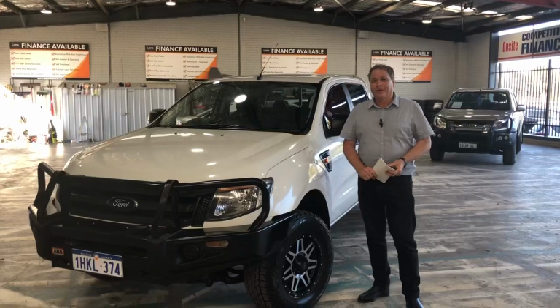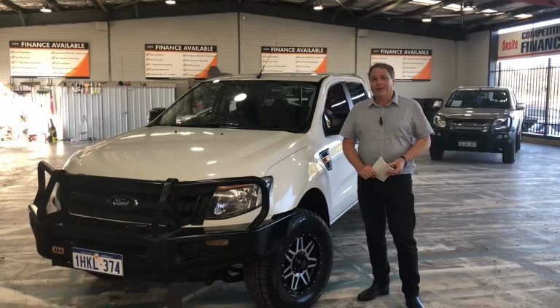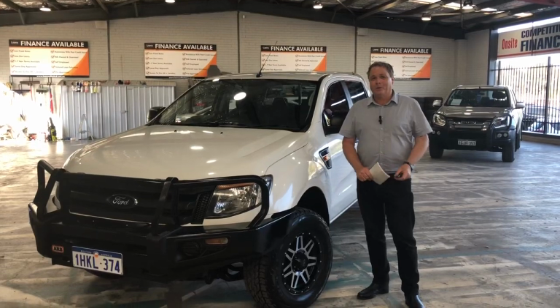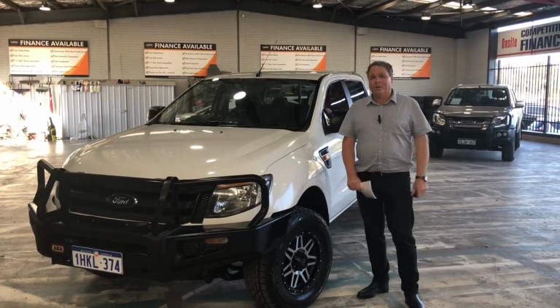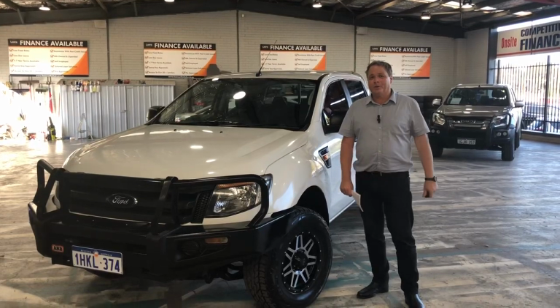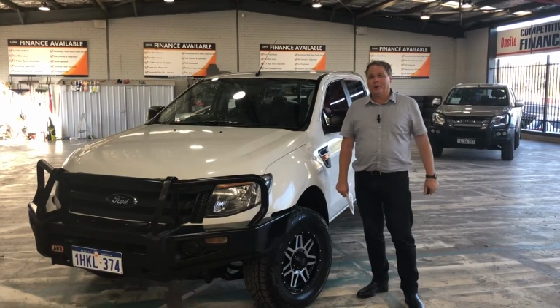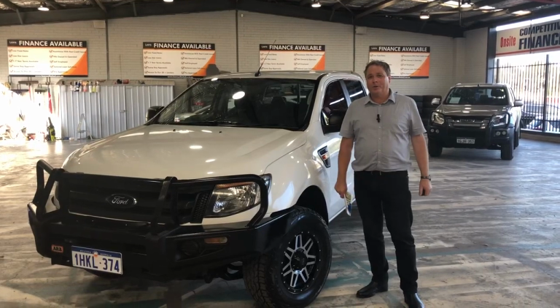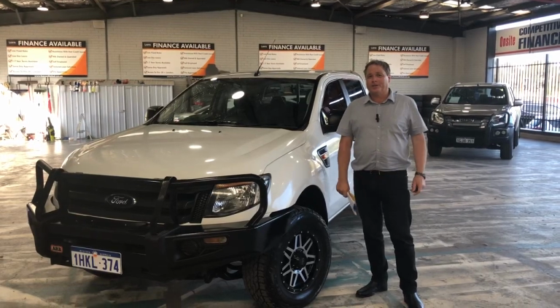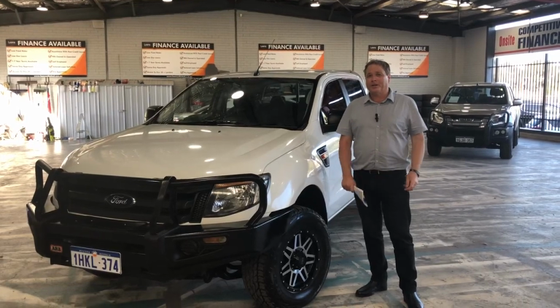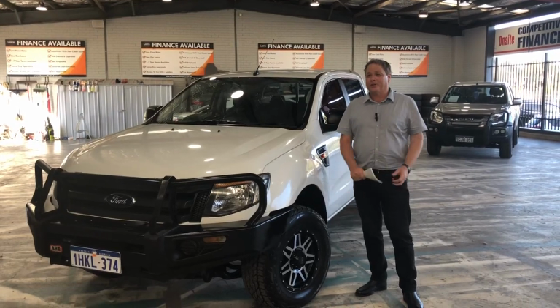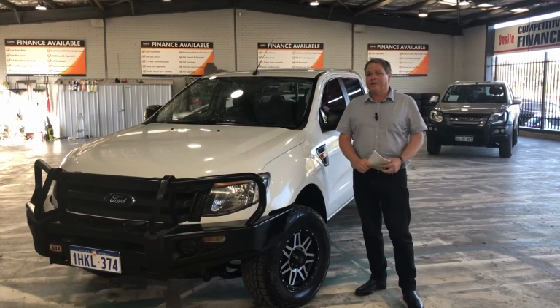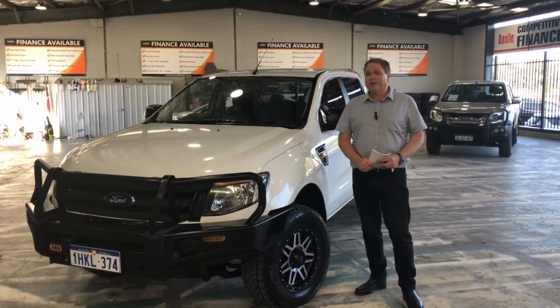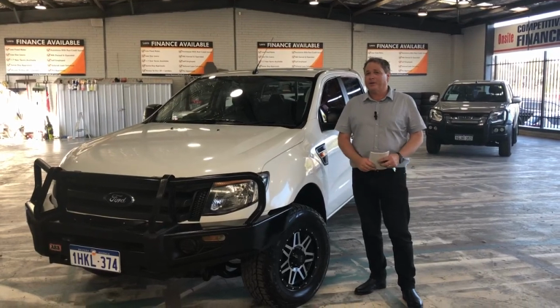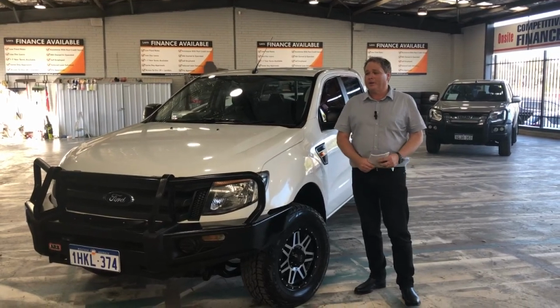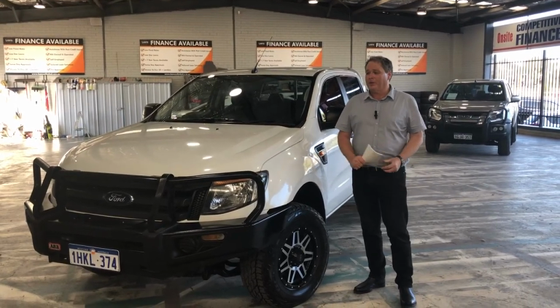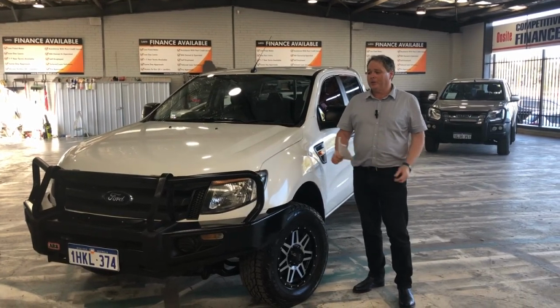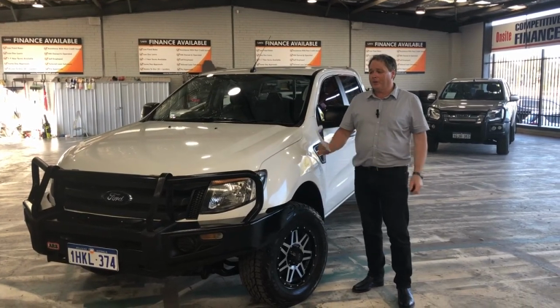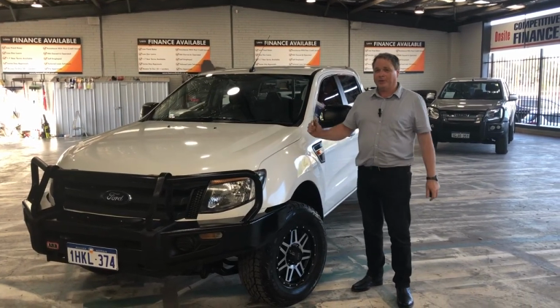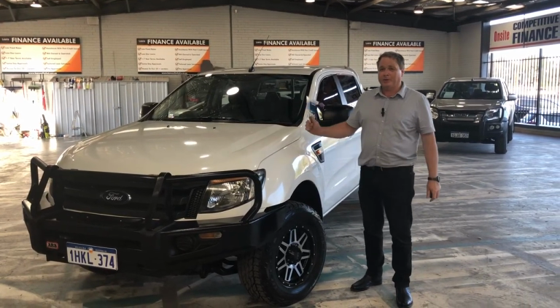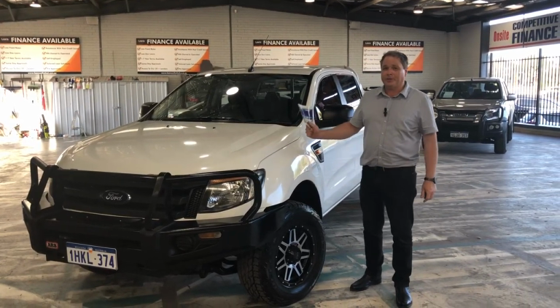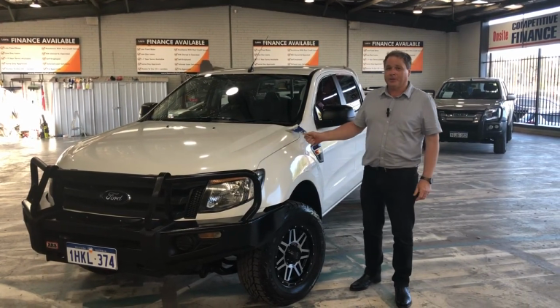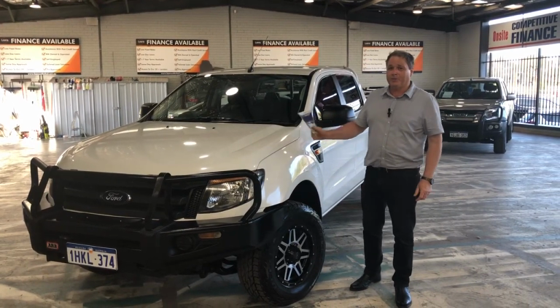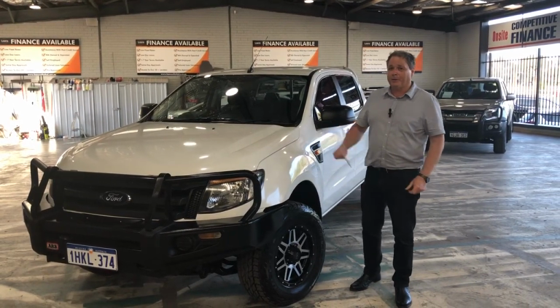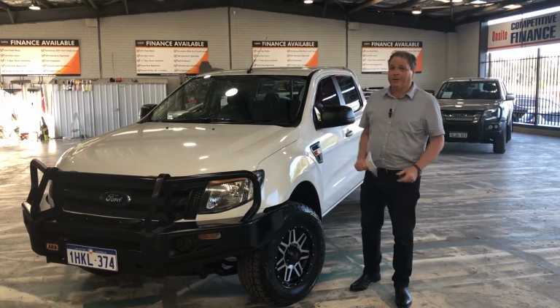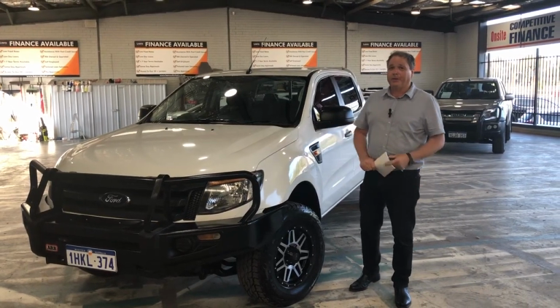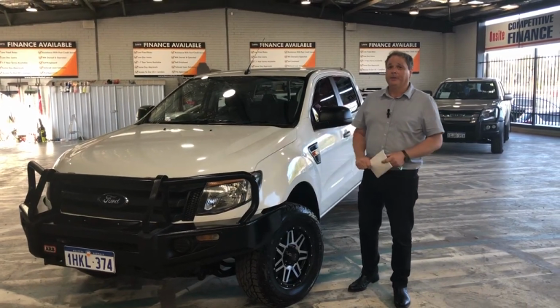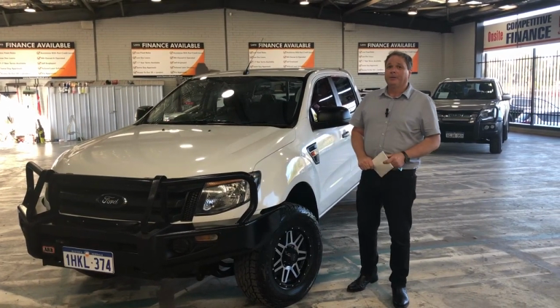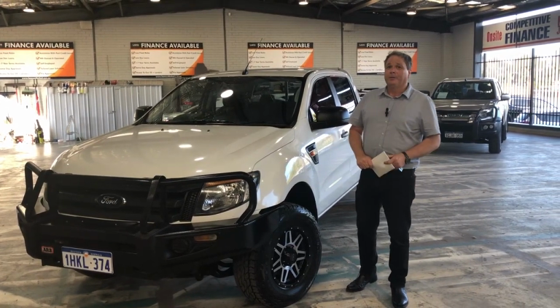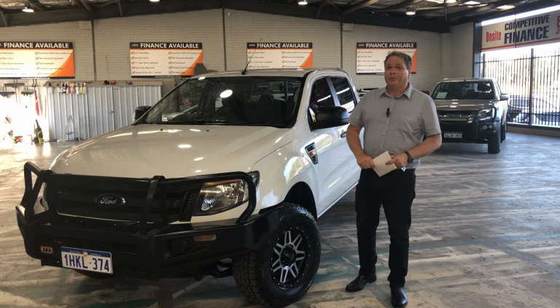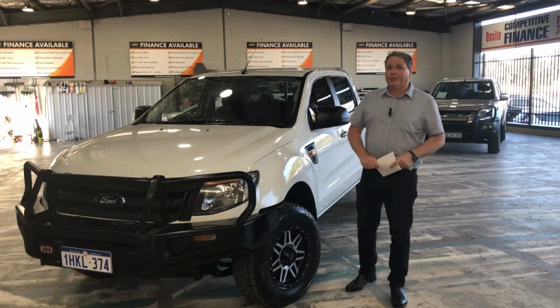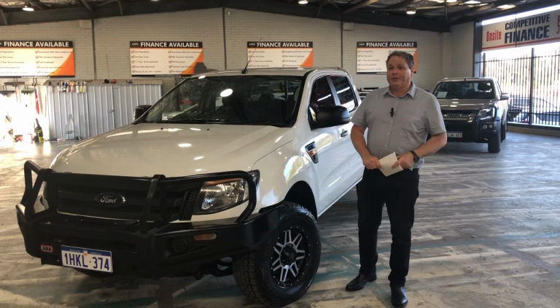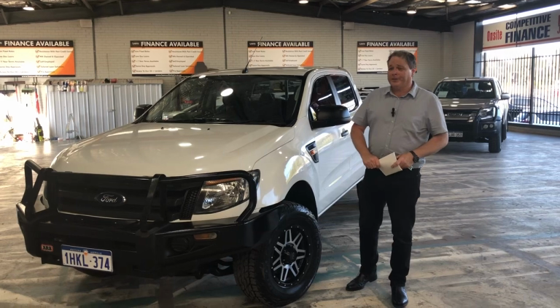Hello and welcome to Web Auto Sales. I'm Darren and I'm here to show you our 2014 Ford Ranger.